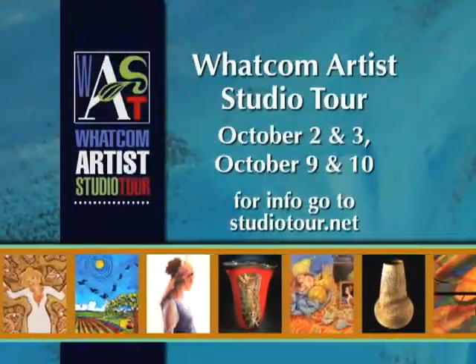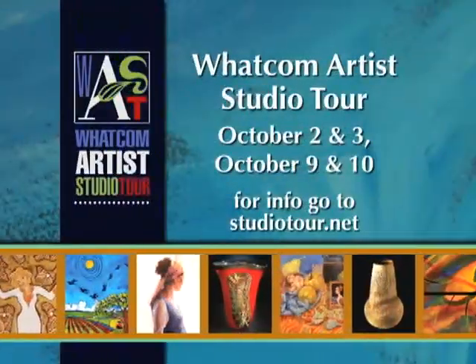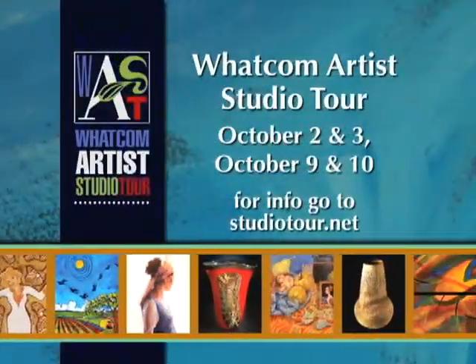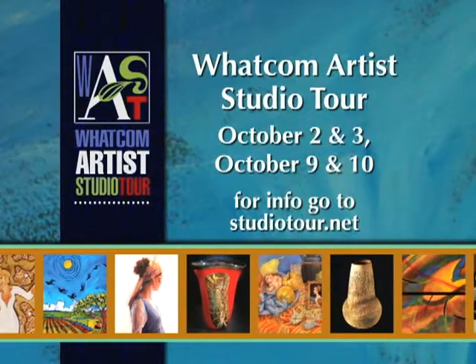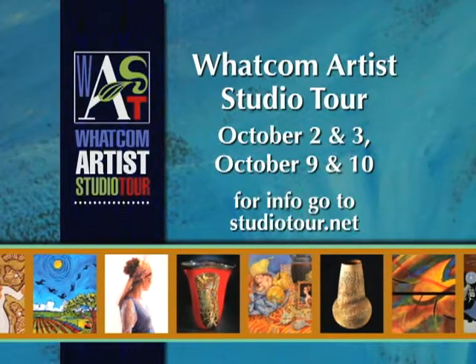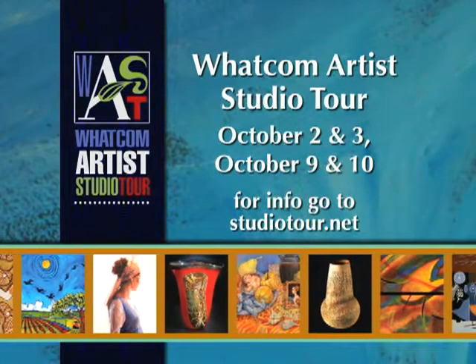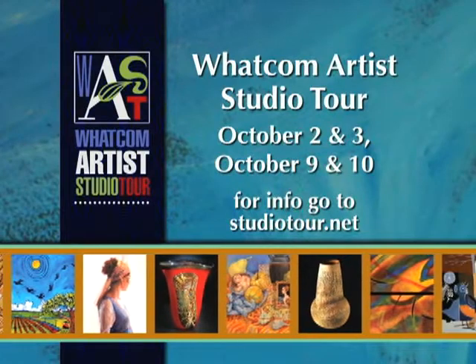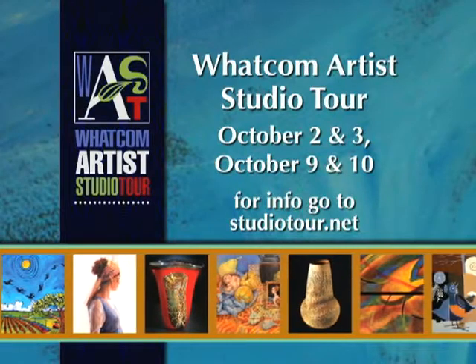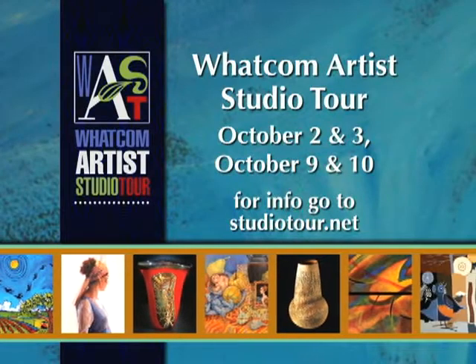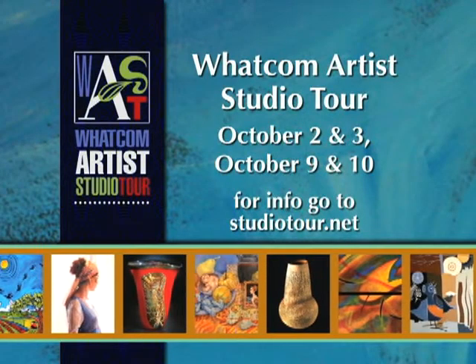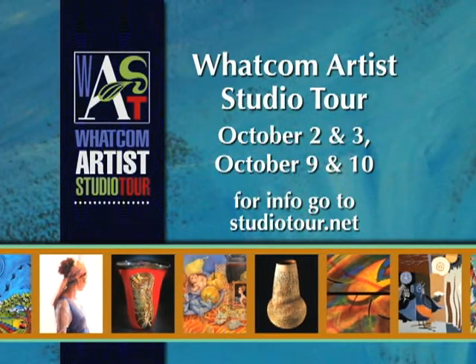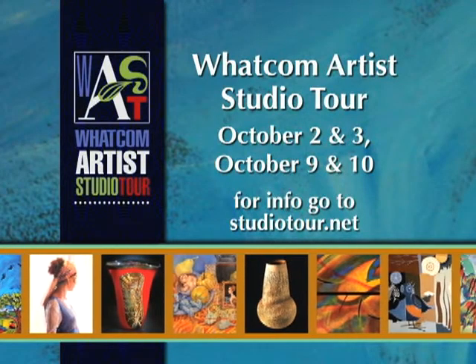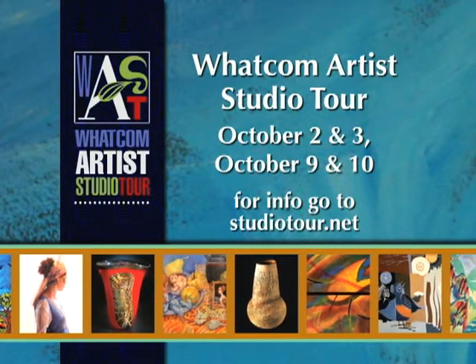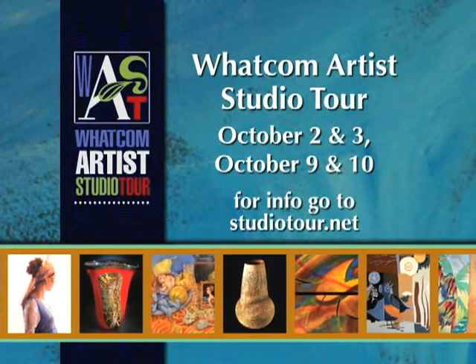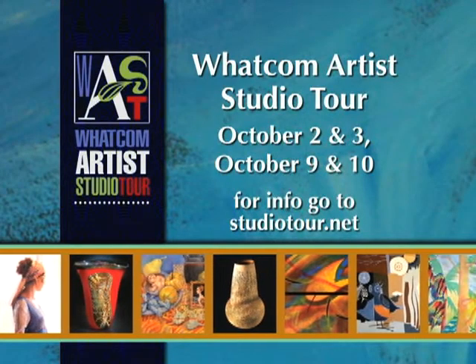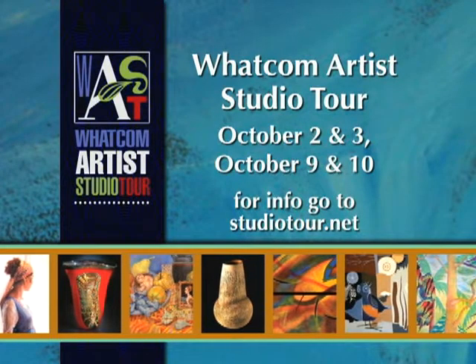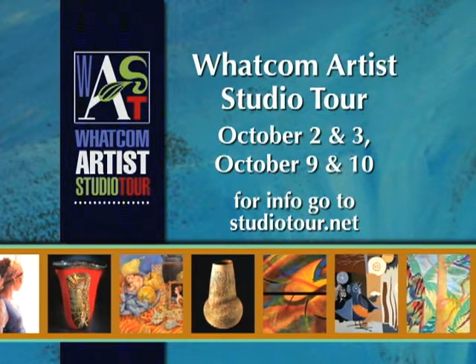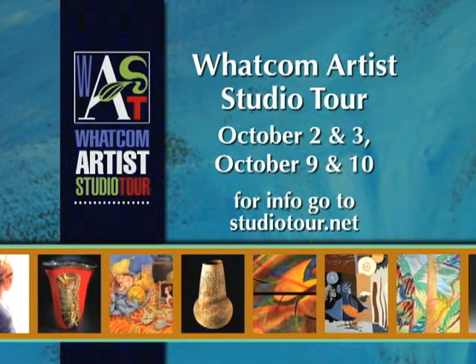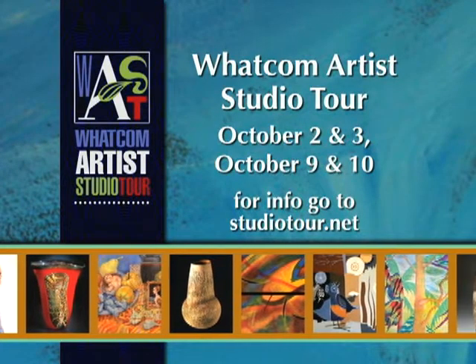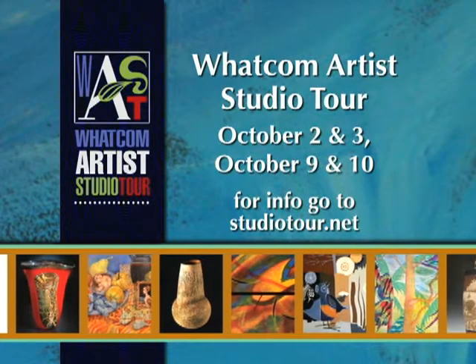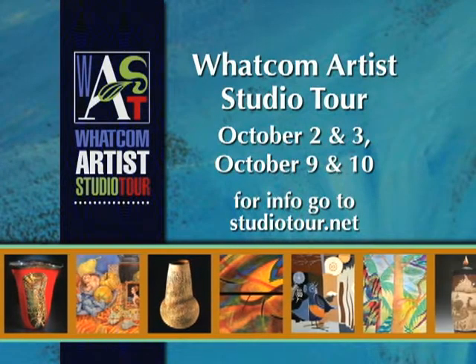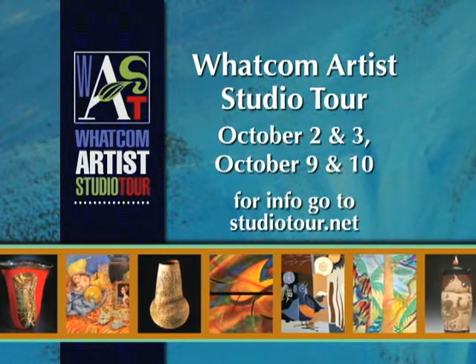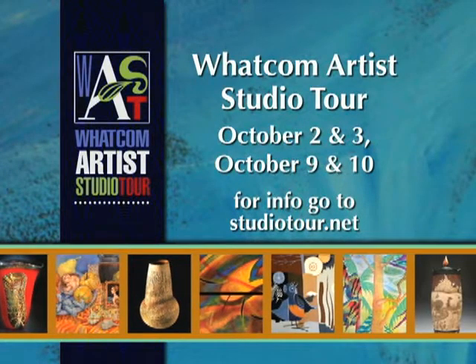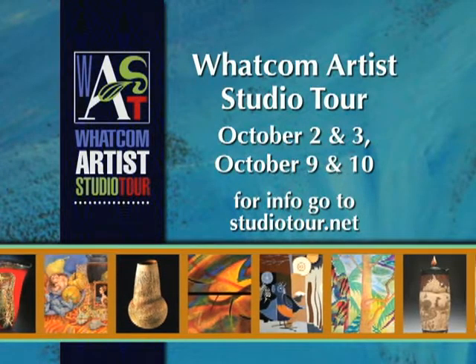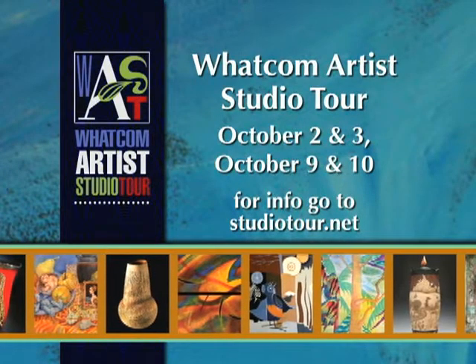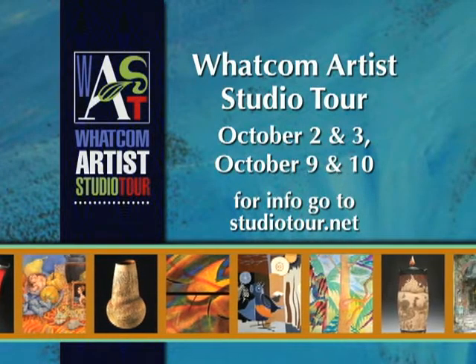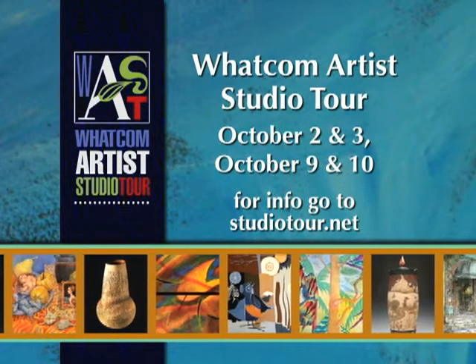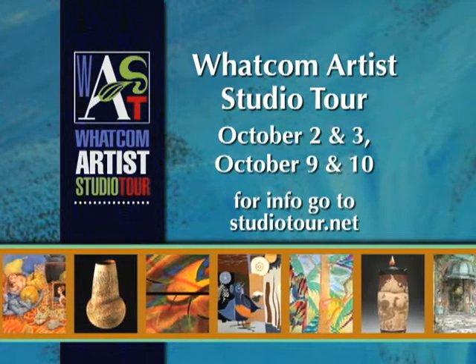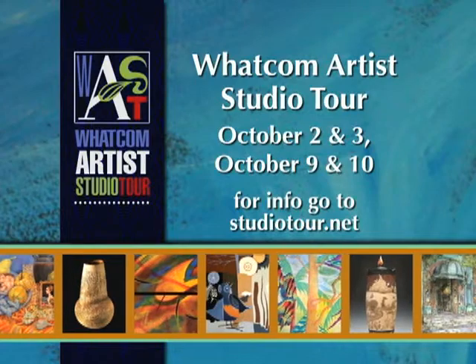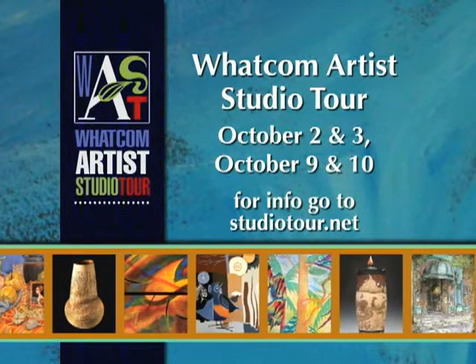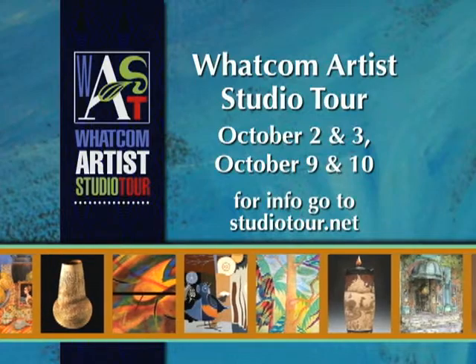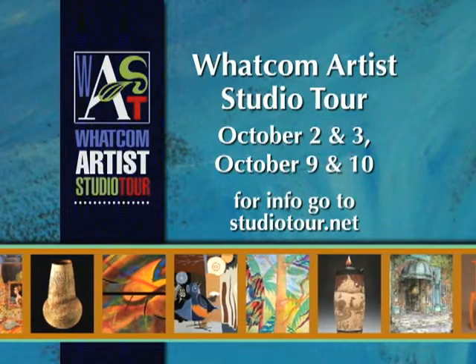This year the tour is October 2, 3, 9, and 10. For more on the tour, go to studiotour.net.